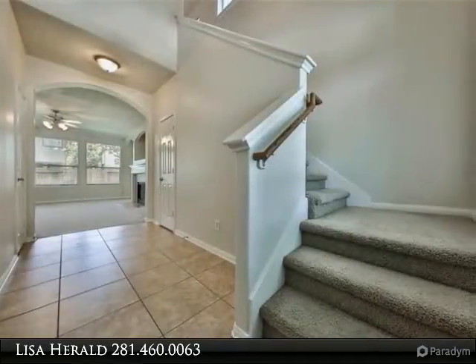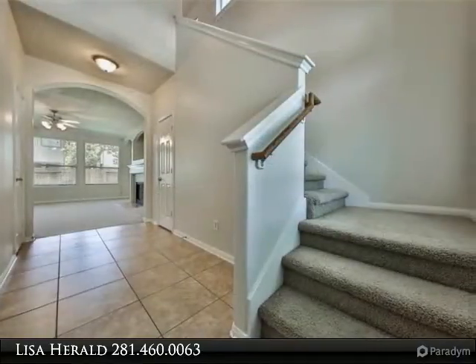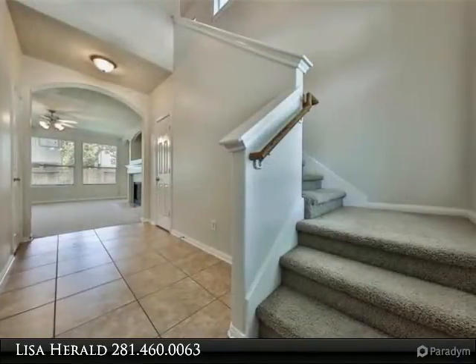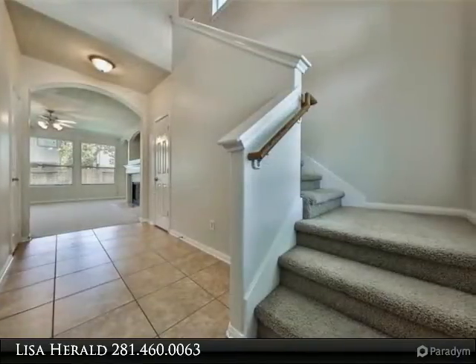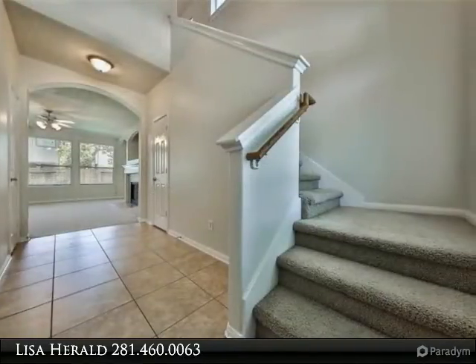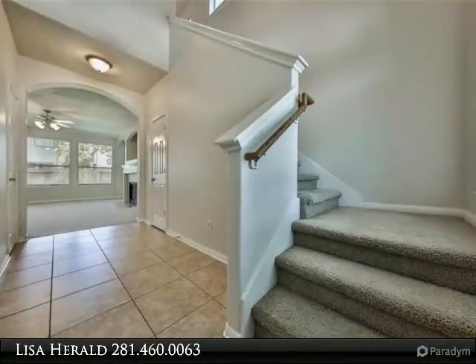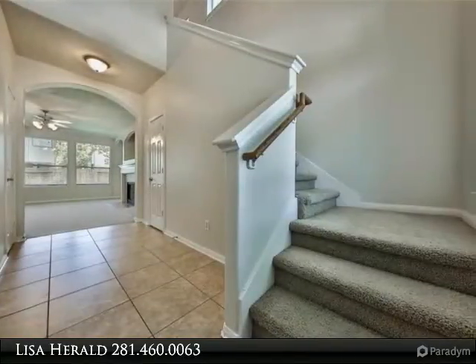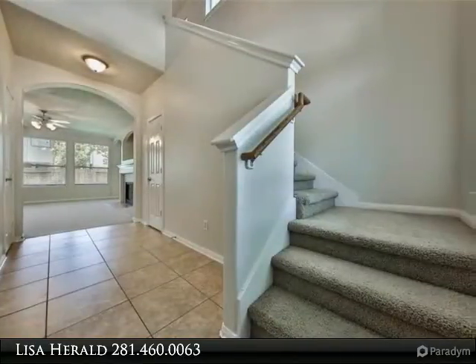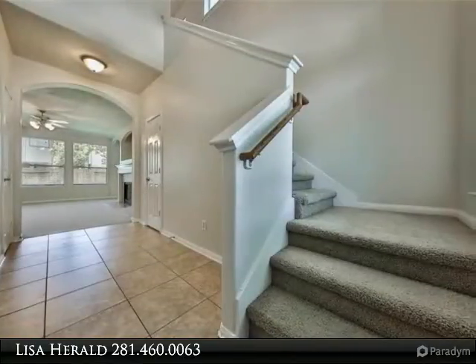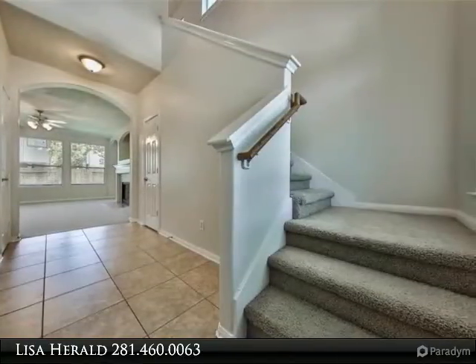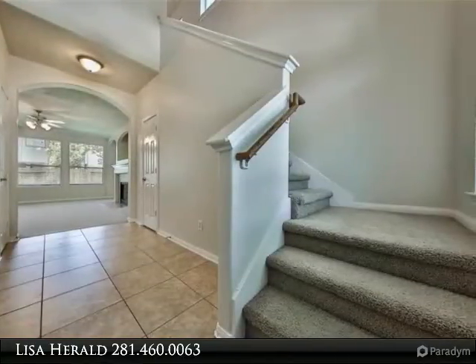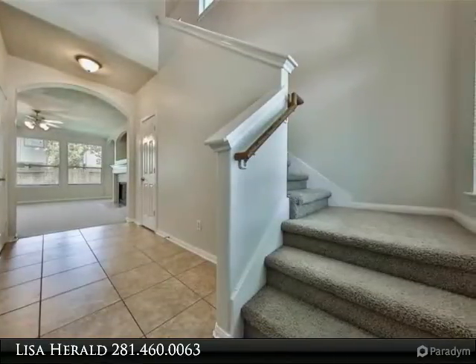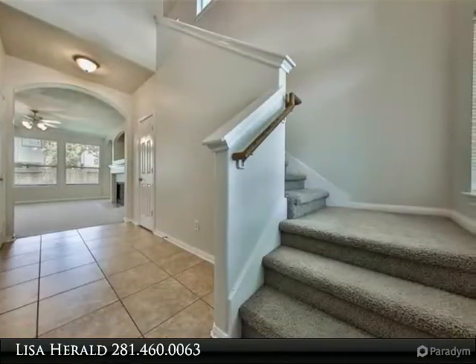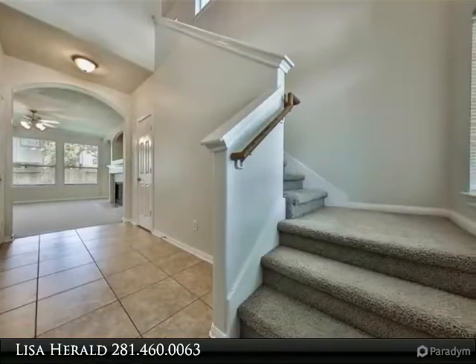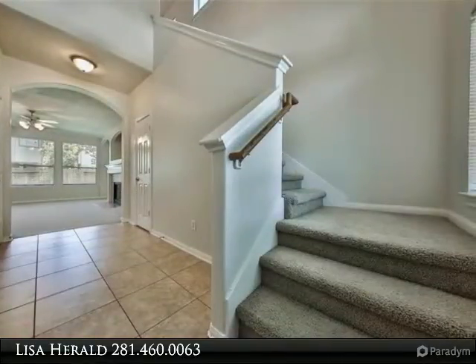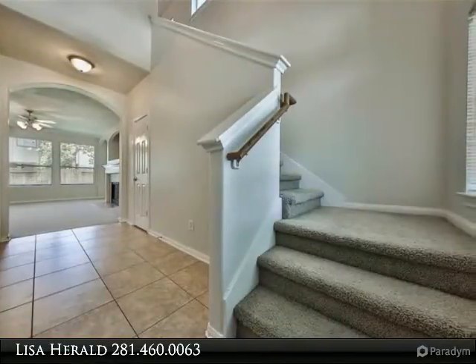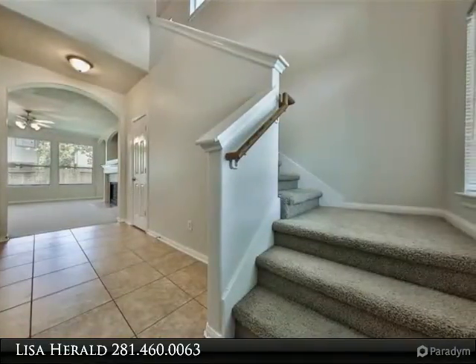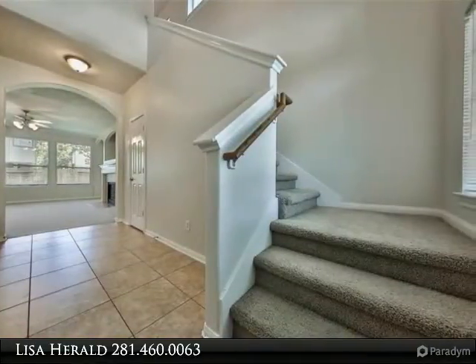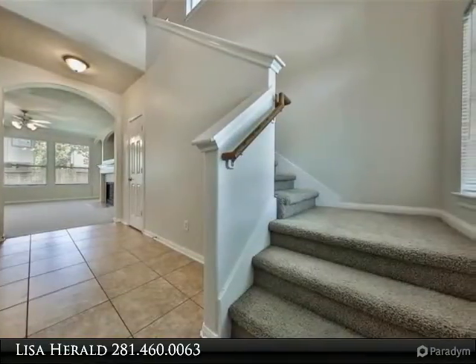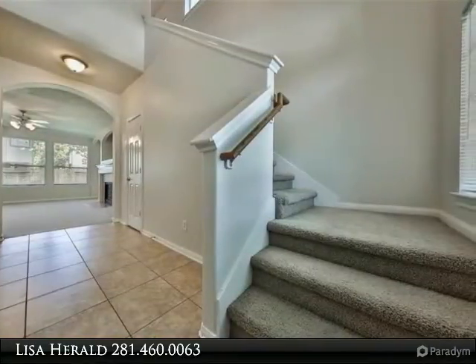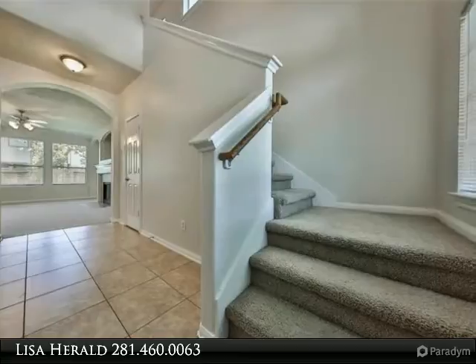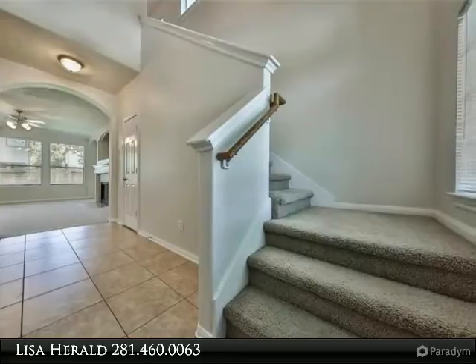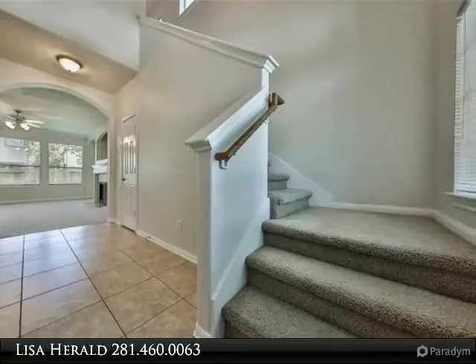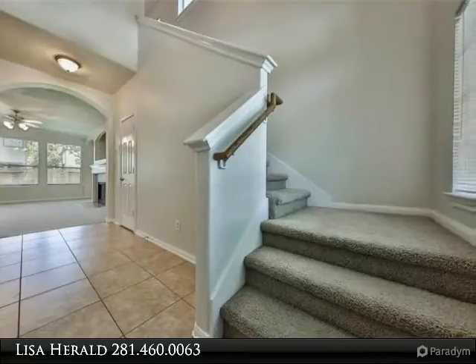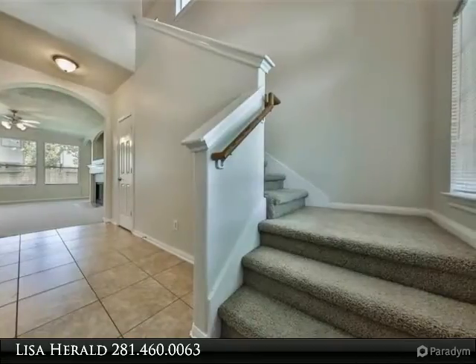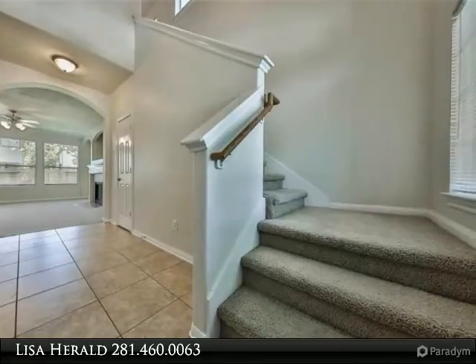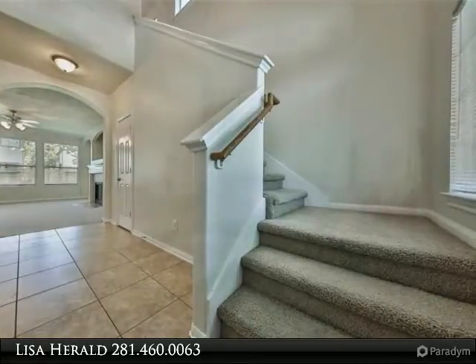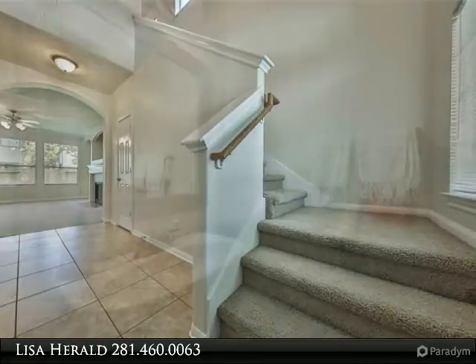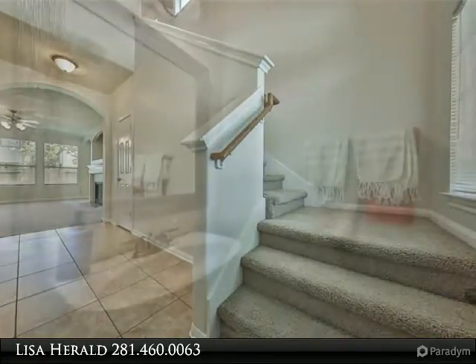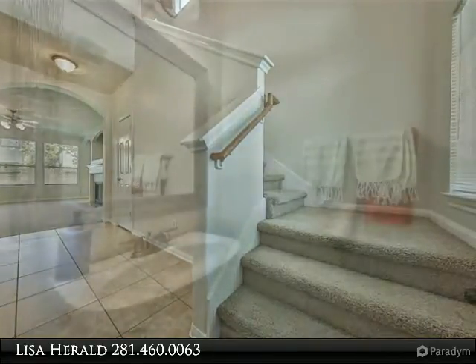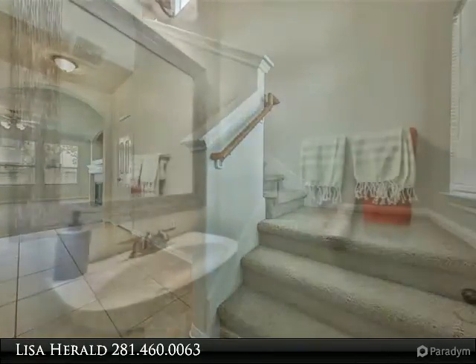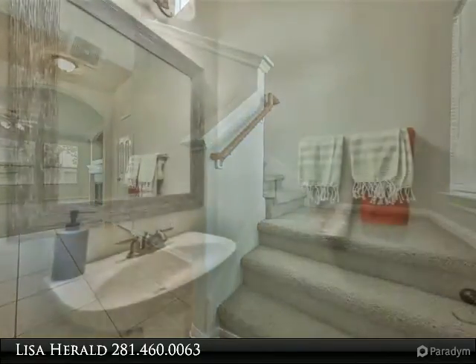Fresh paint in all bedrooms and newer carpet. Washer, dryer, and refrigerator included.